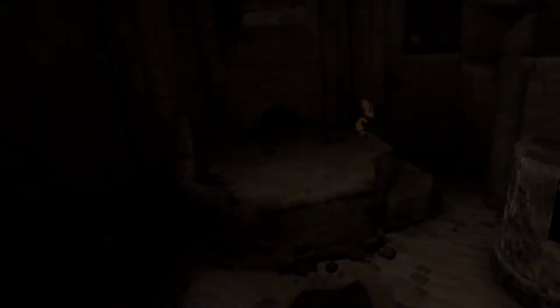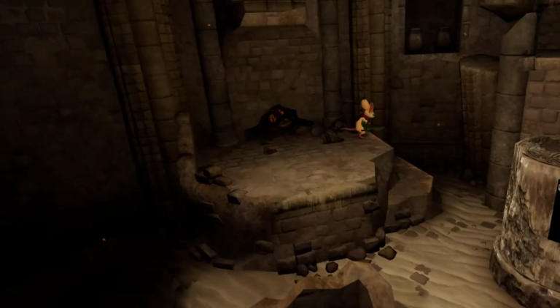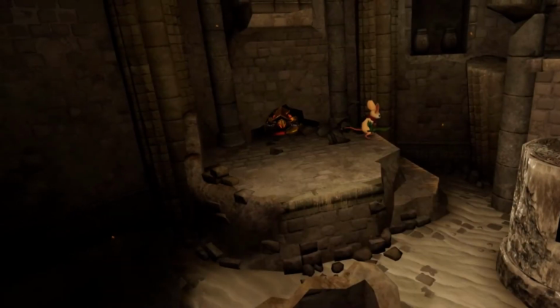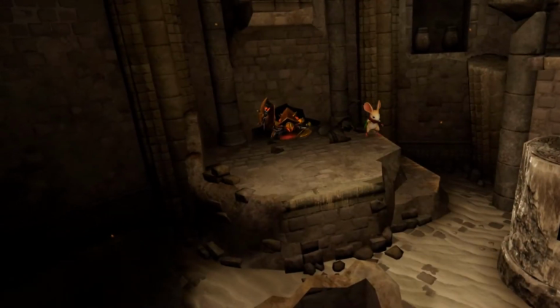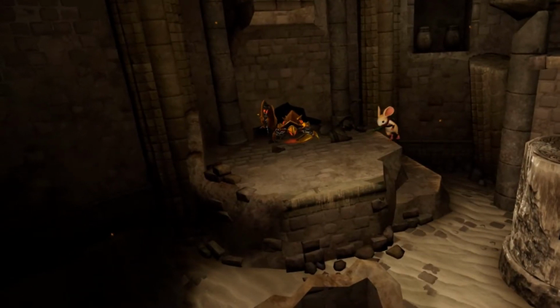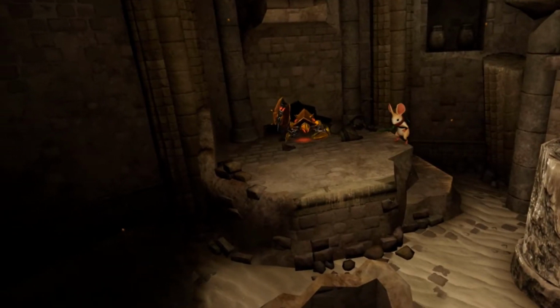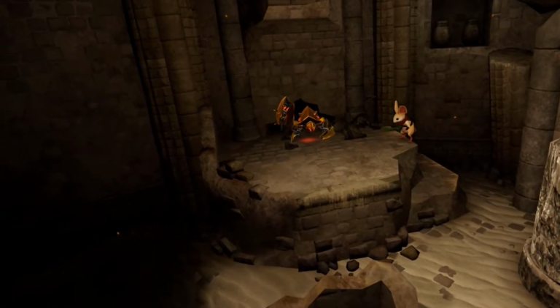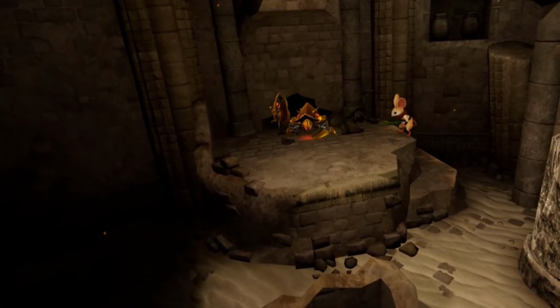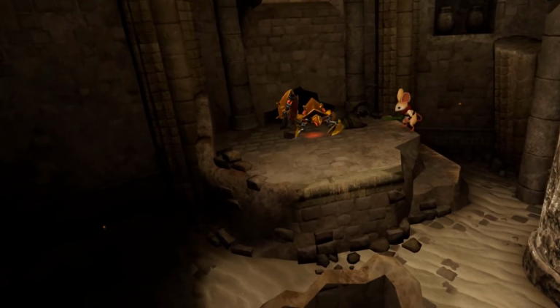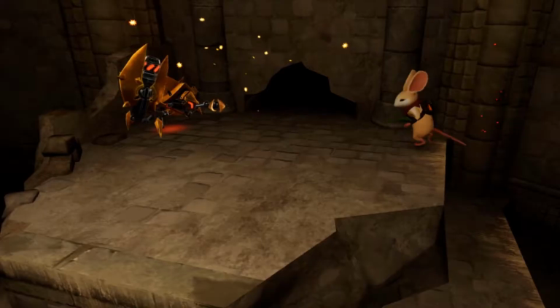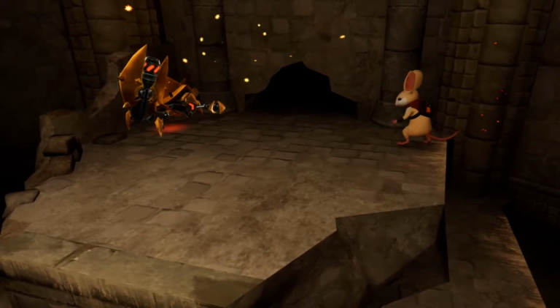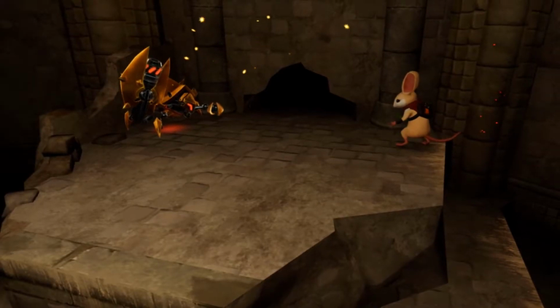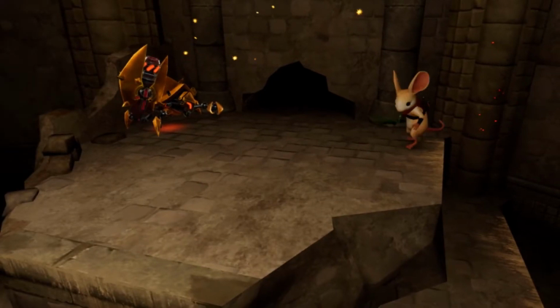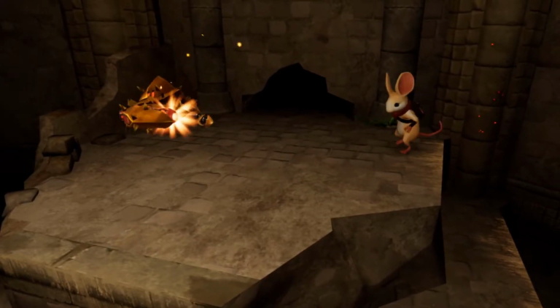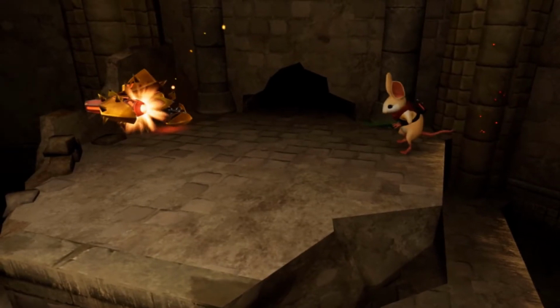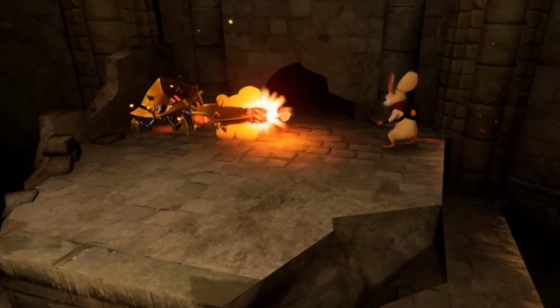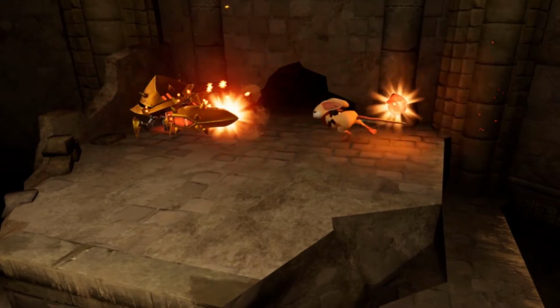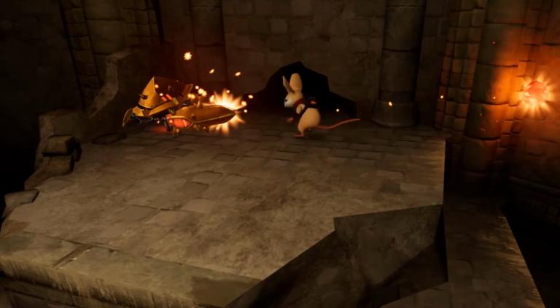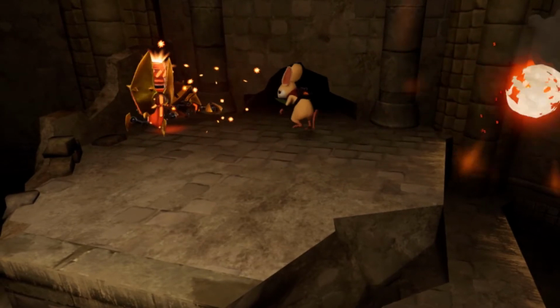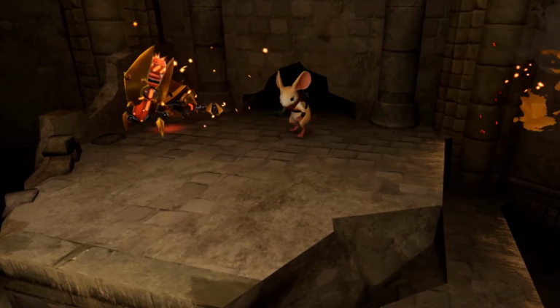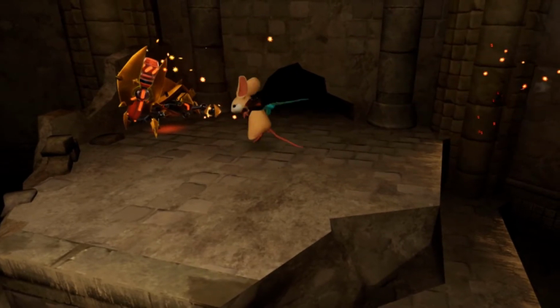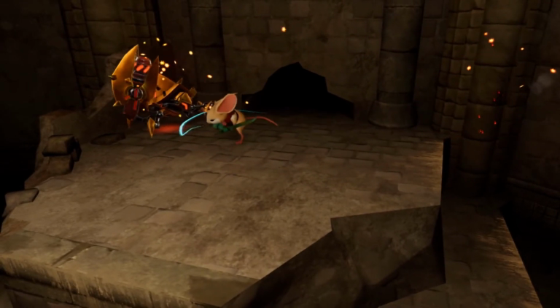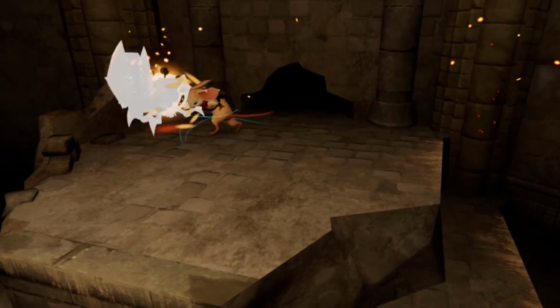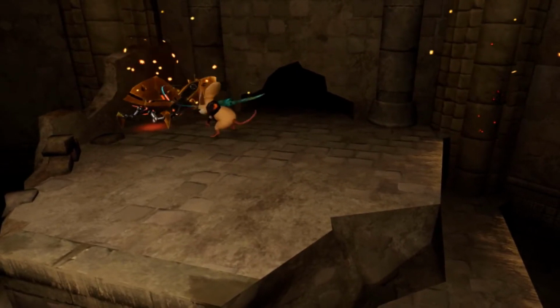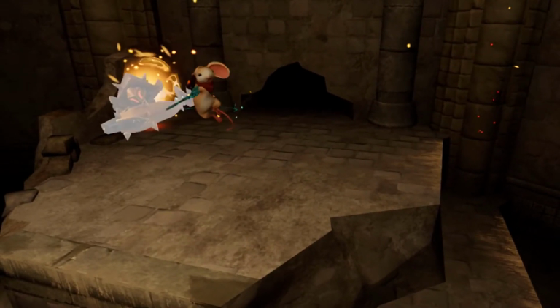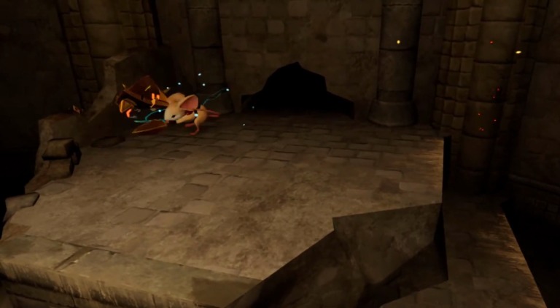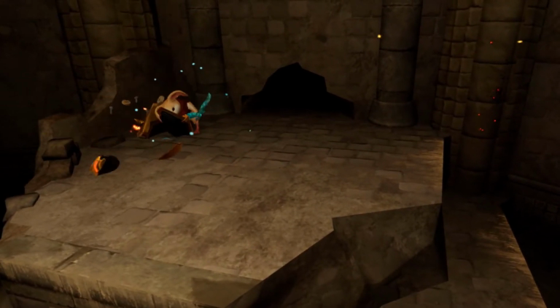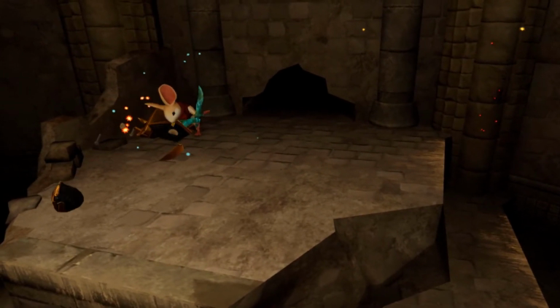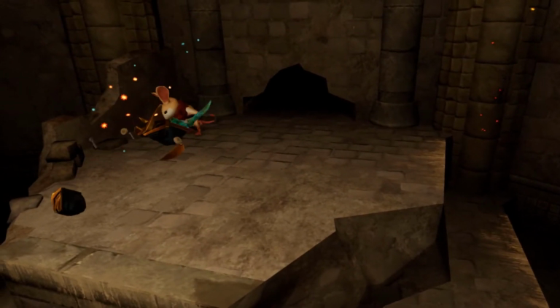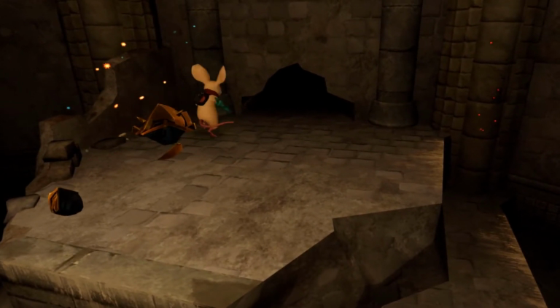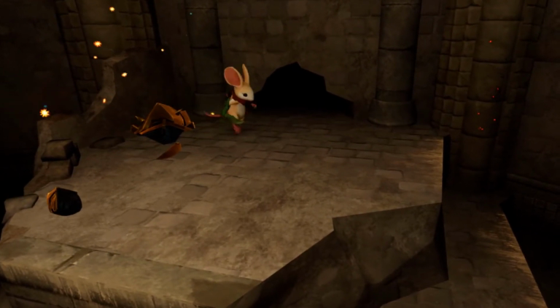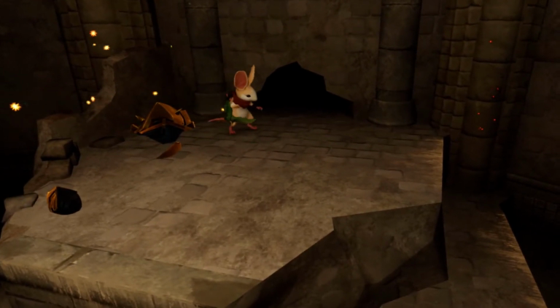So with the fireball-lobbing ones, try to time your approach so that you dash out of the way of a shot and then try to leg it over to them before they fire off another.